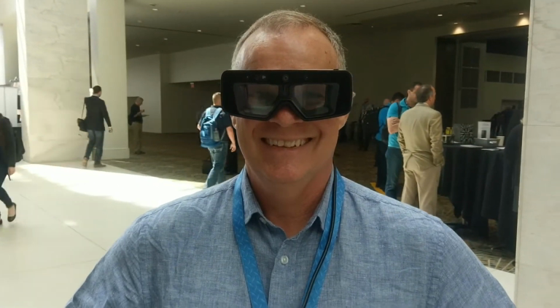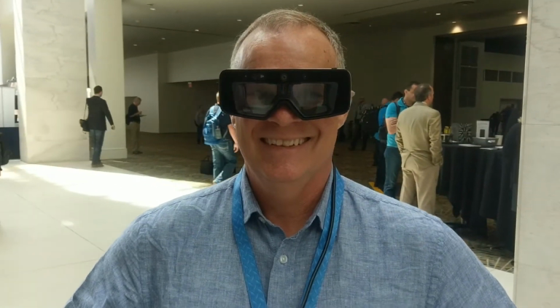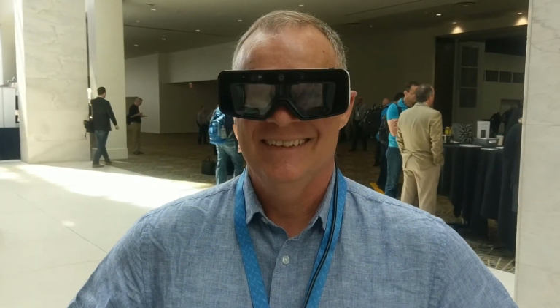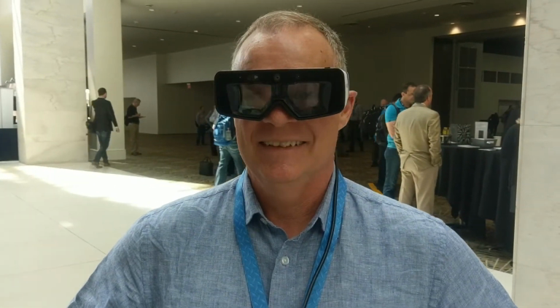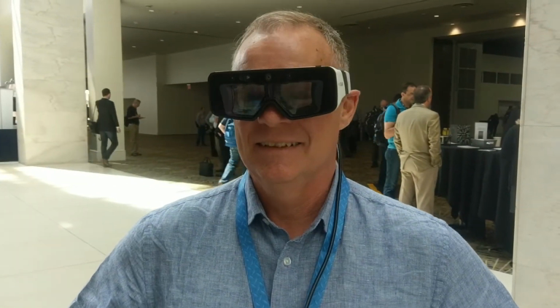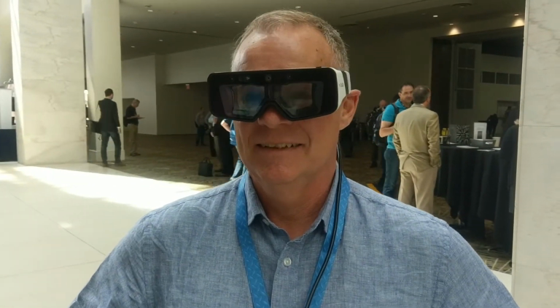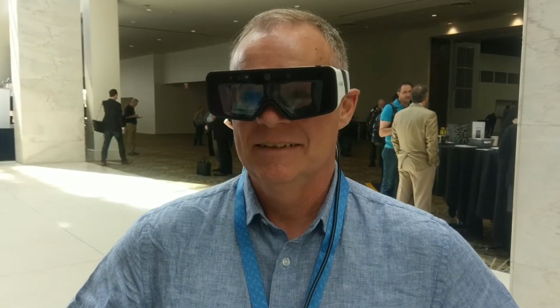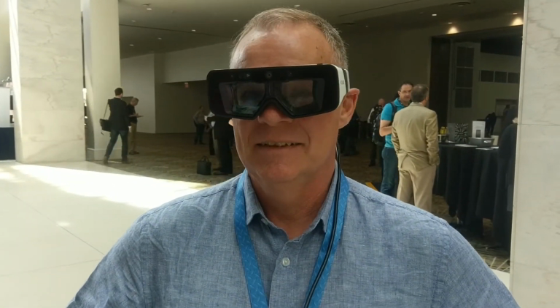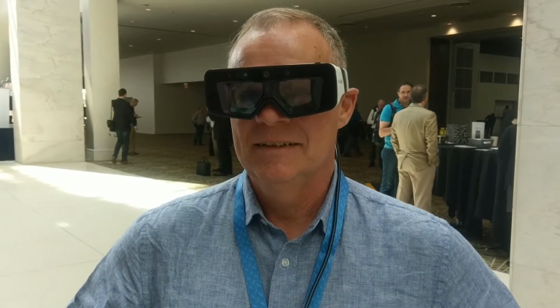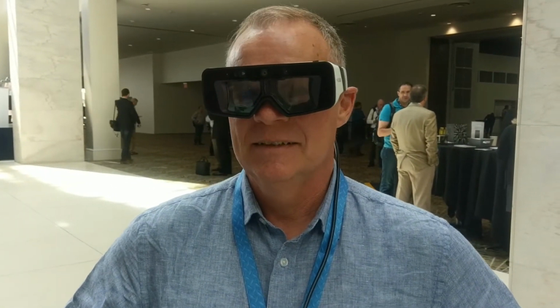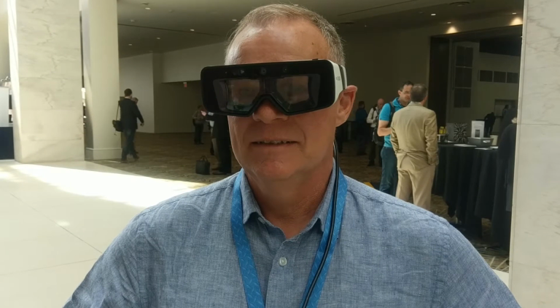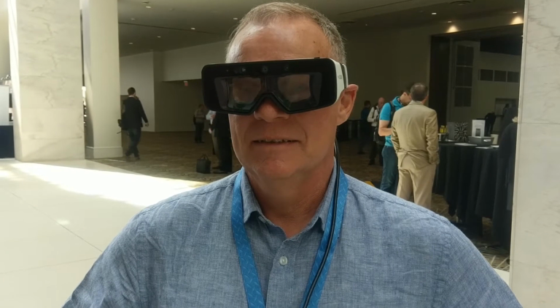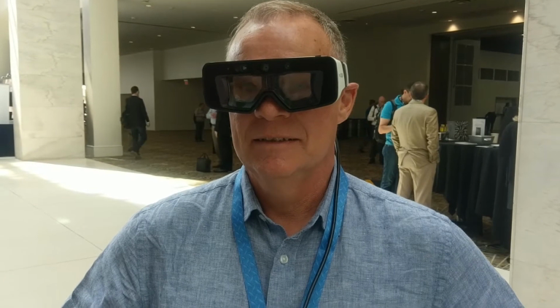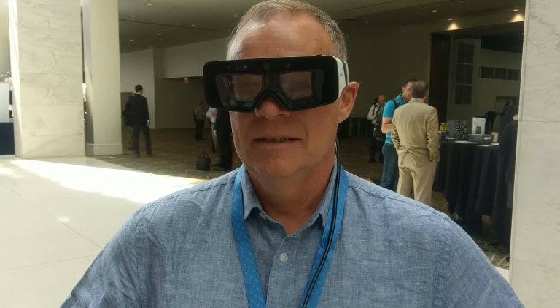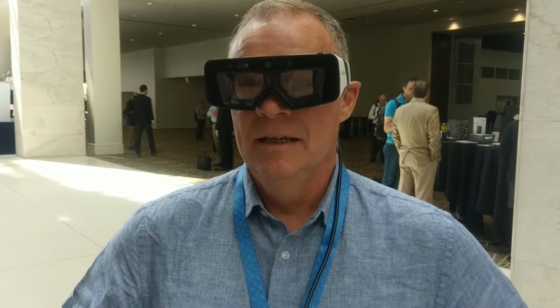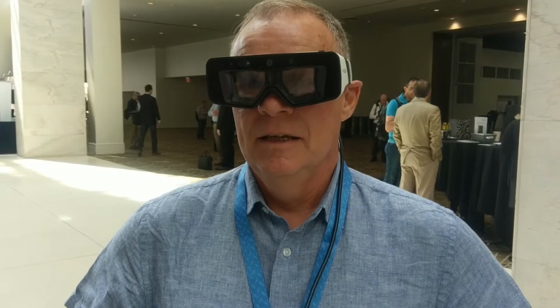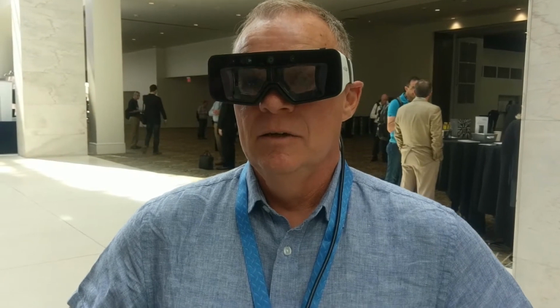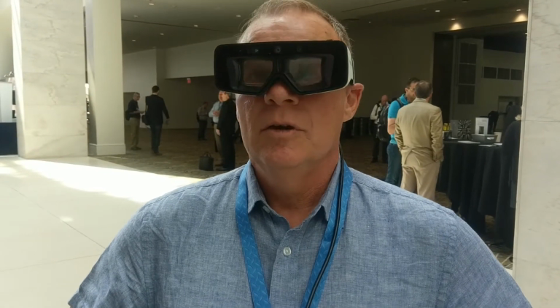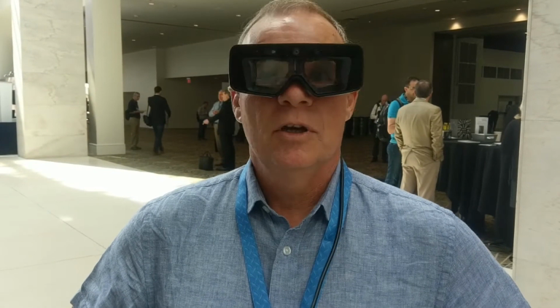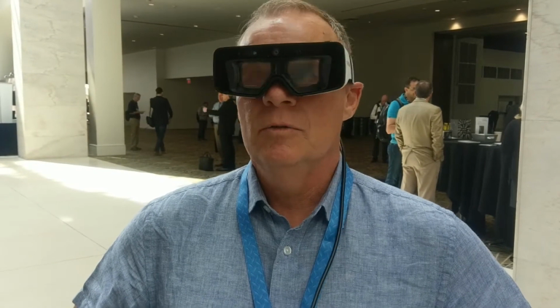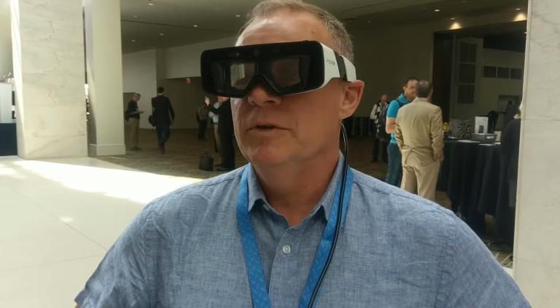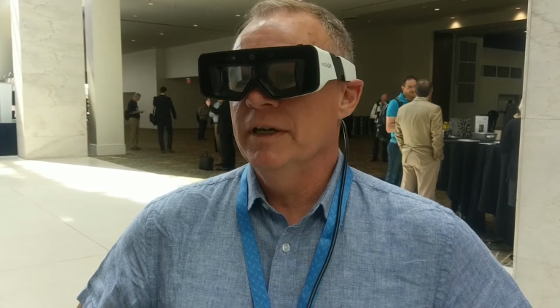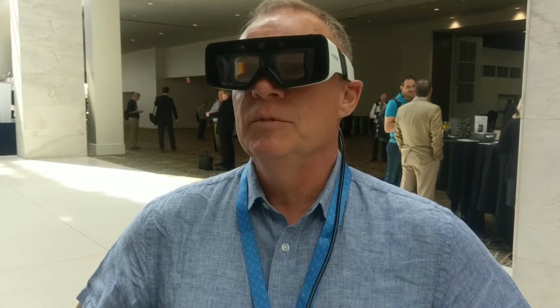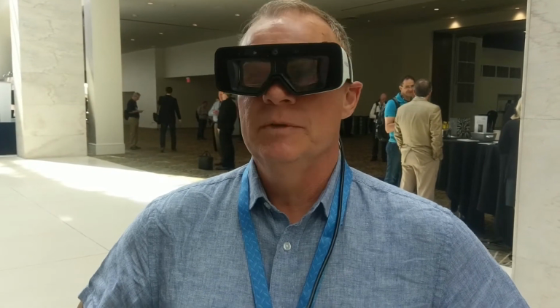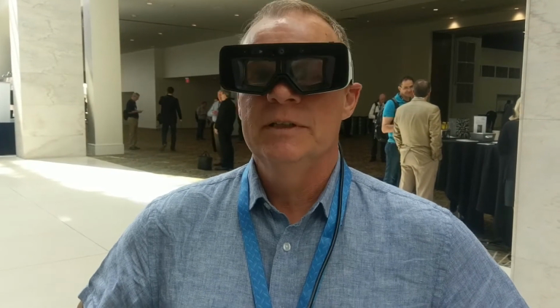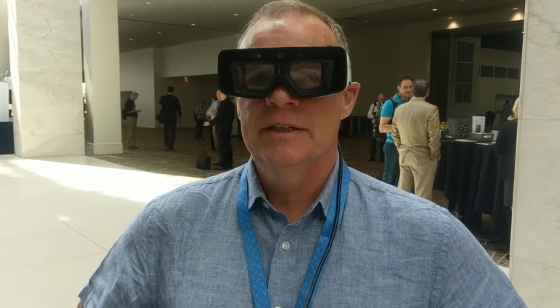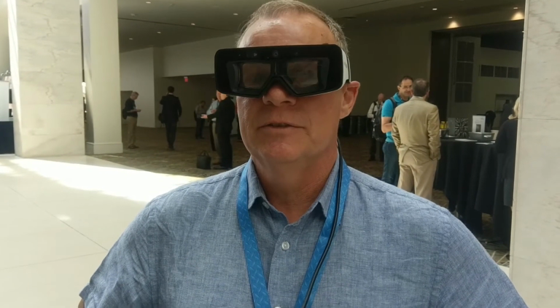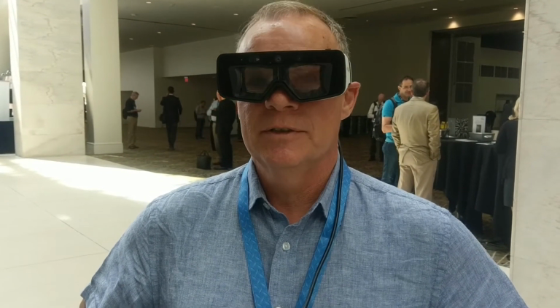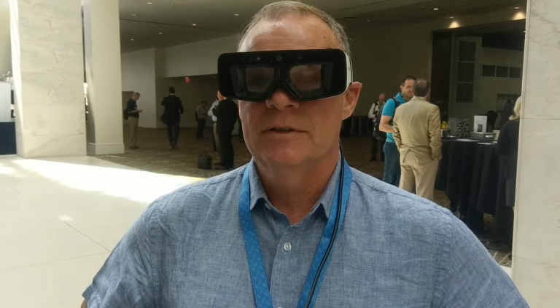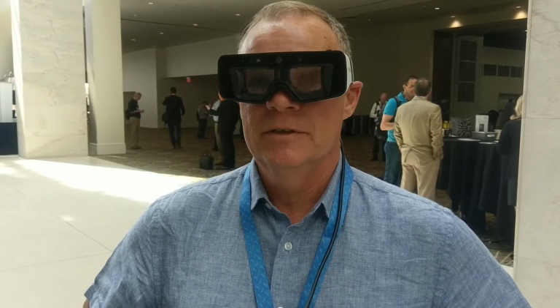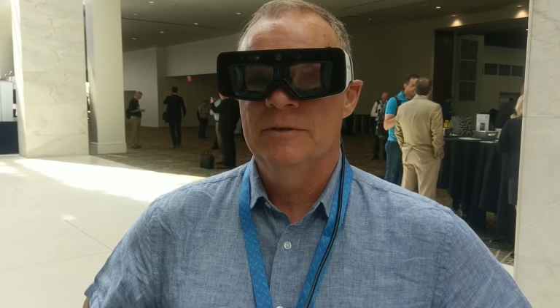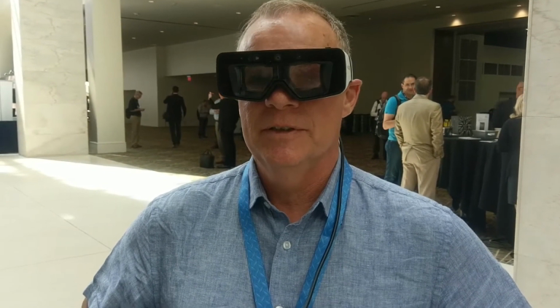And so you don't need your hands at all. It's all with your eyes — your head moving and eyes to trigger an interface.